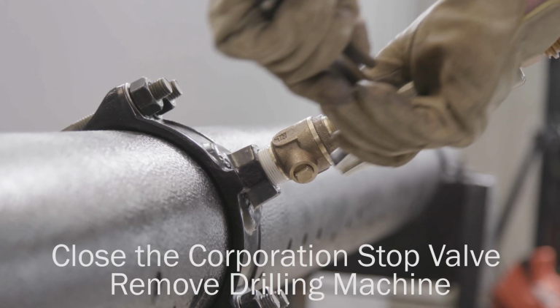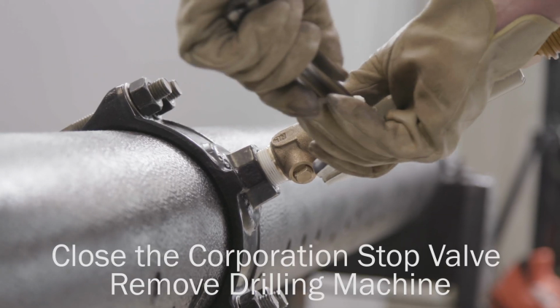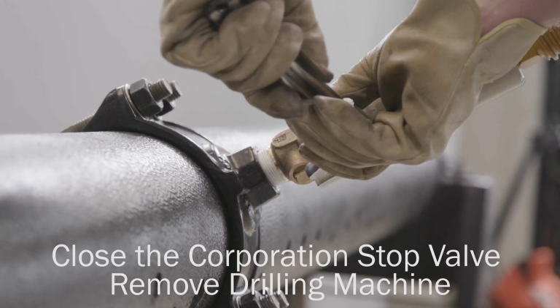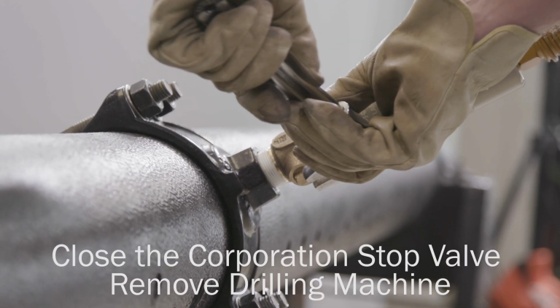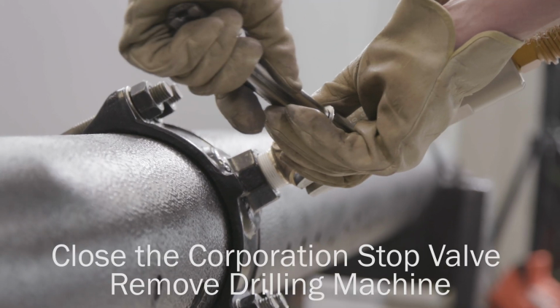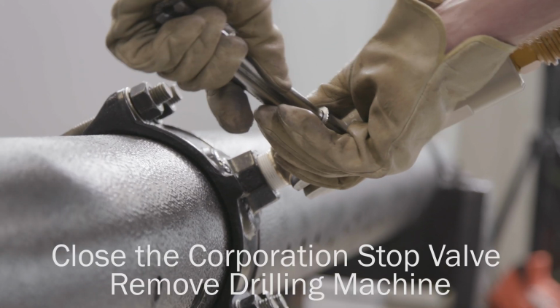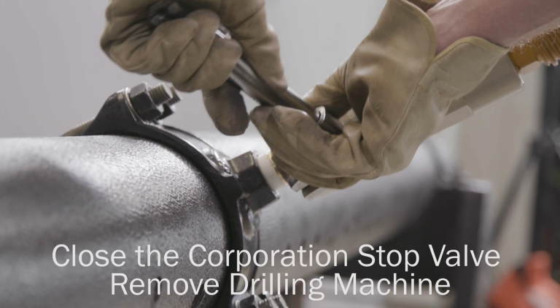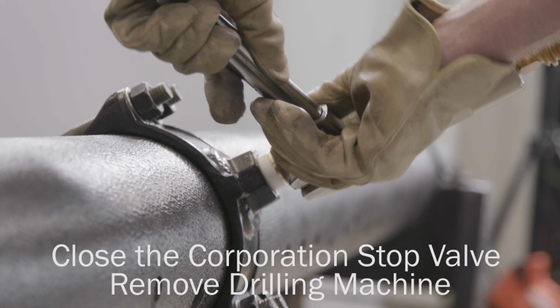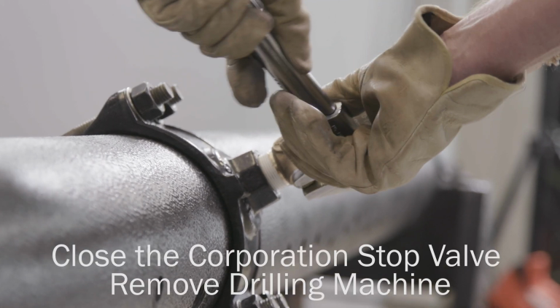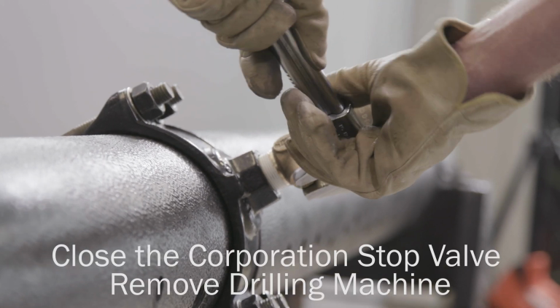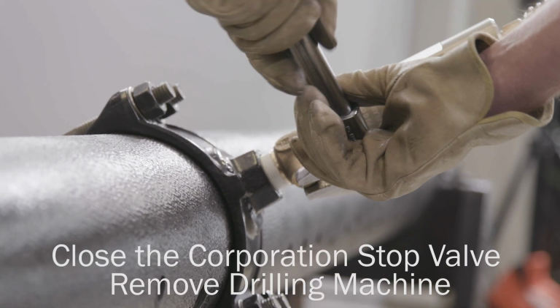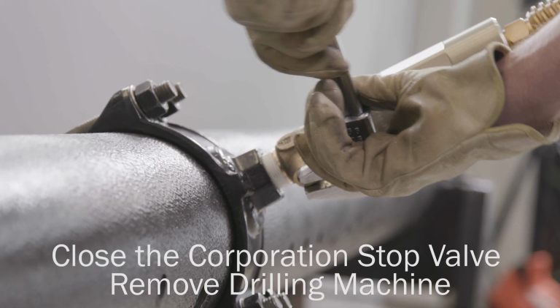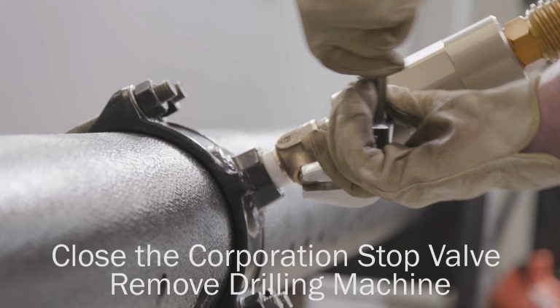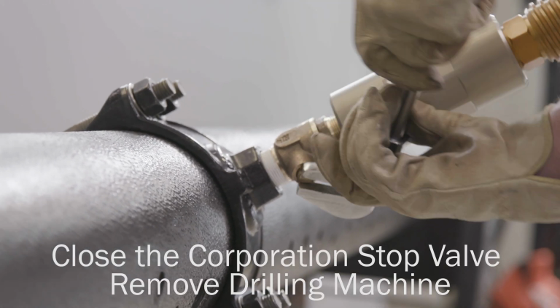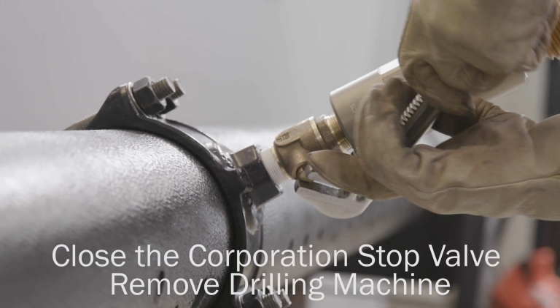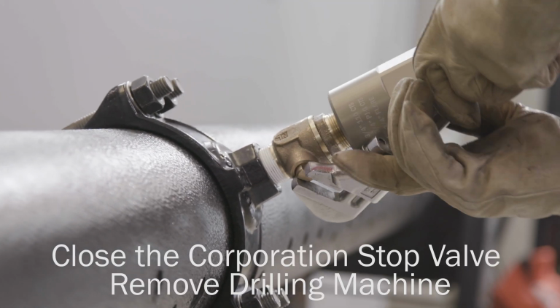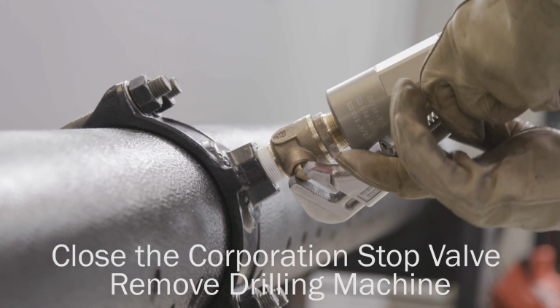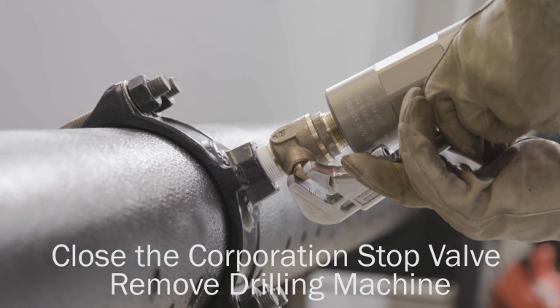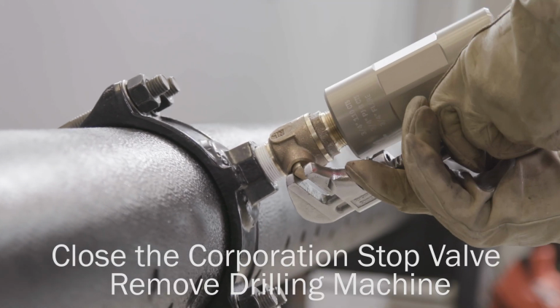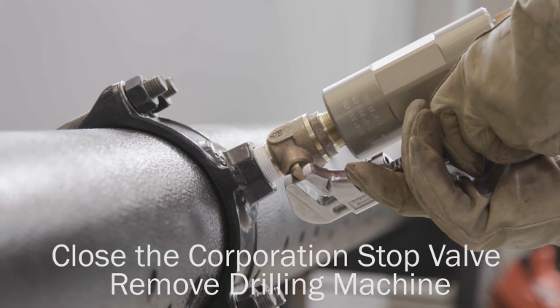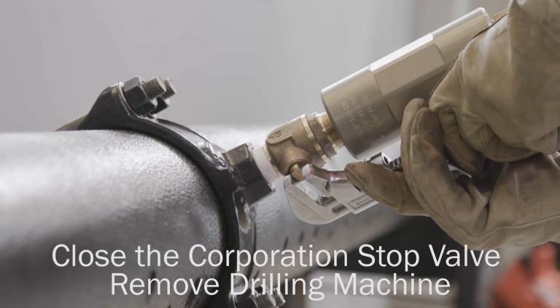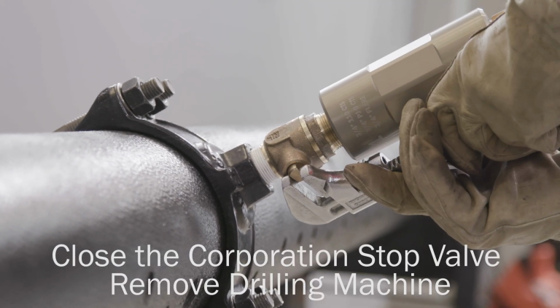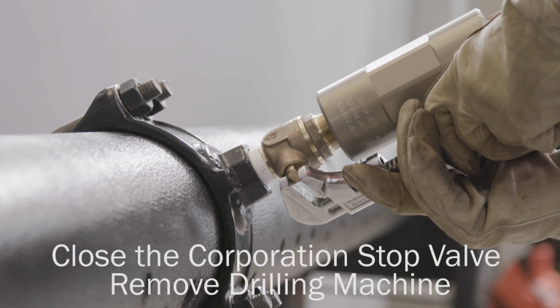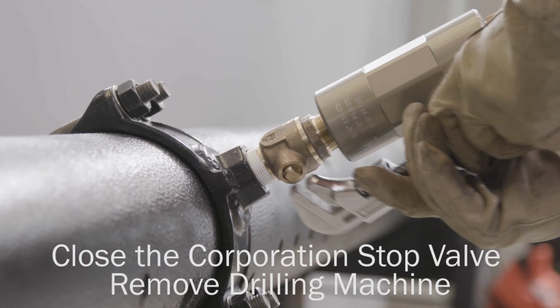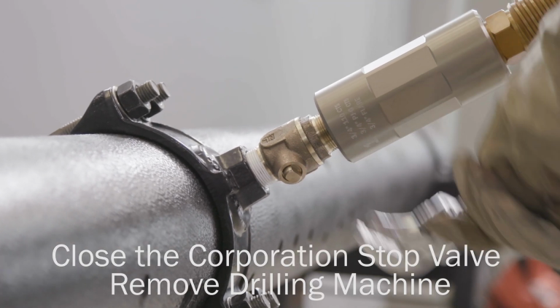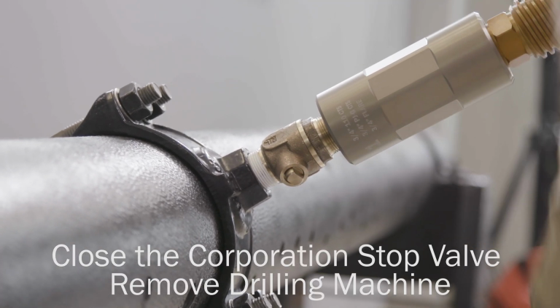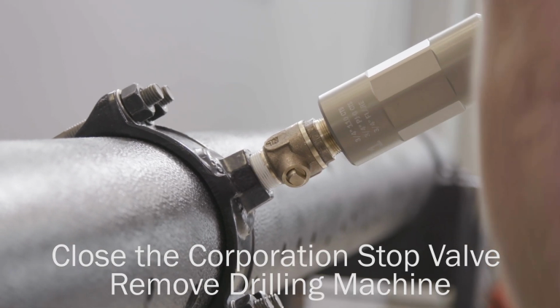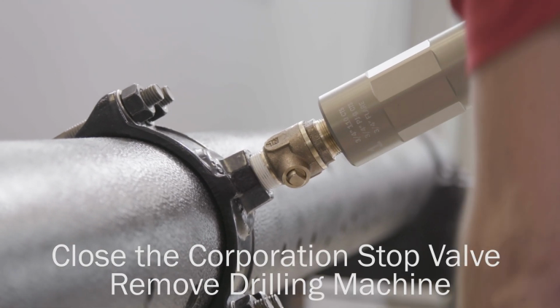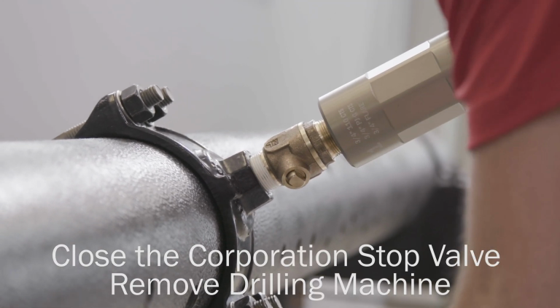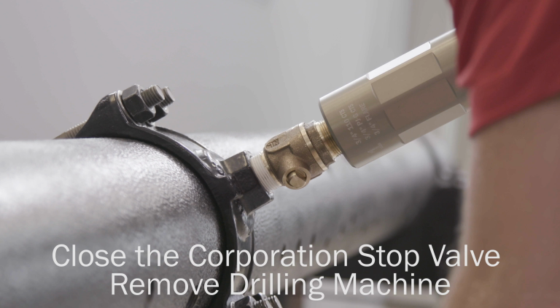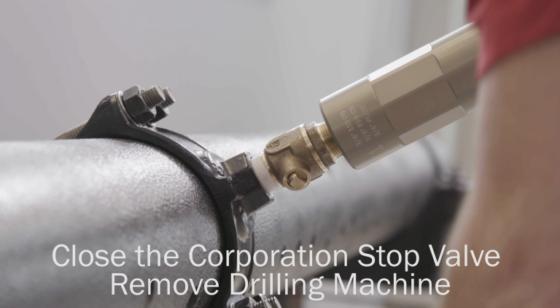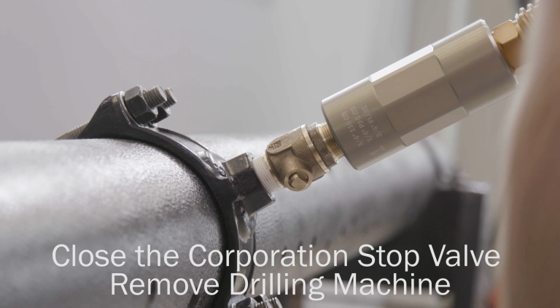Ensure that the corporation stop valve is in the fully closed position and unscrew the drilling machine from the valve.